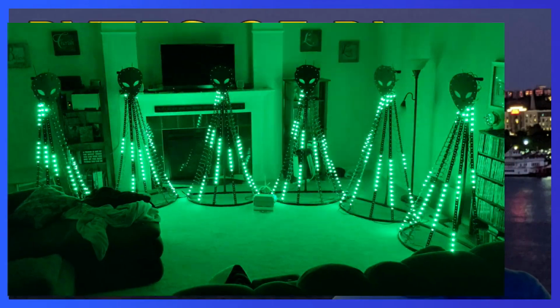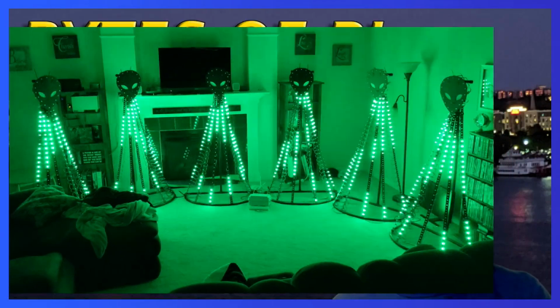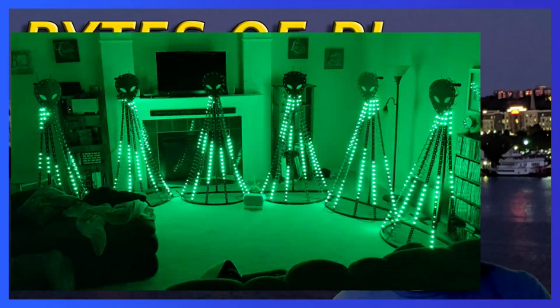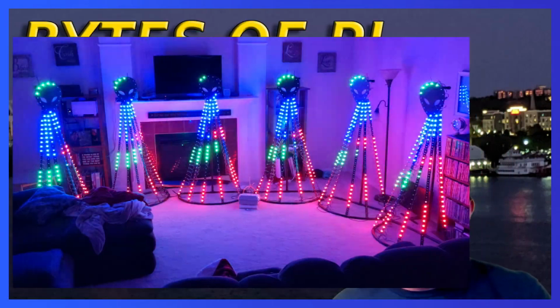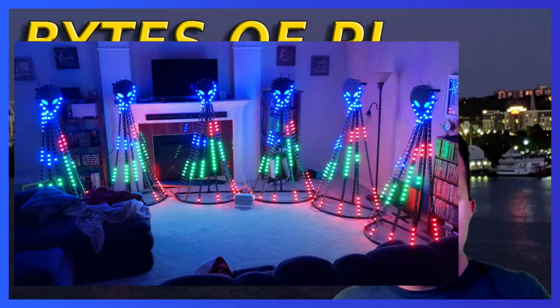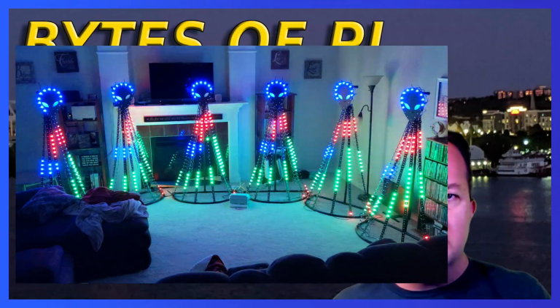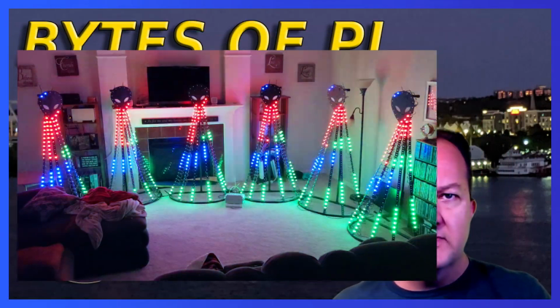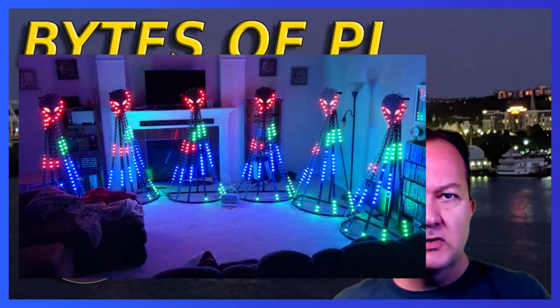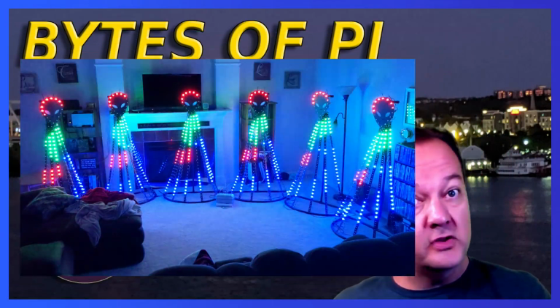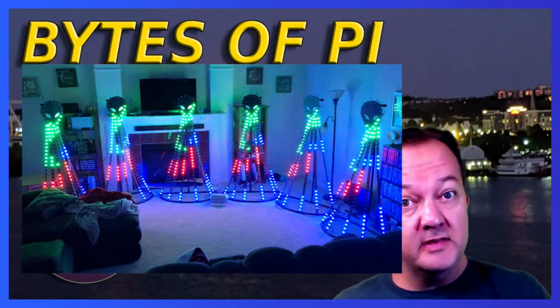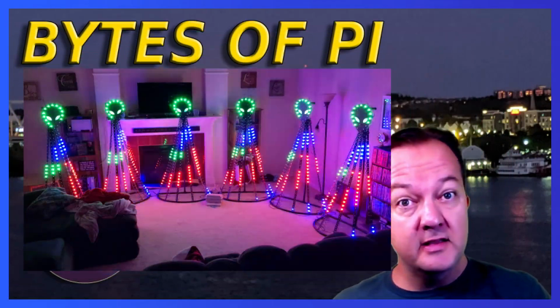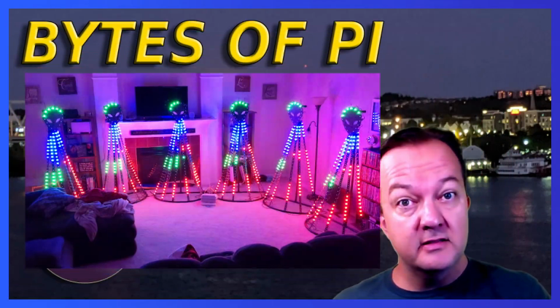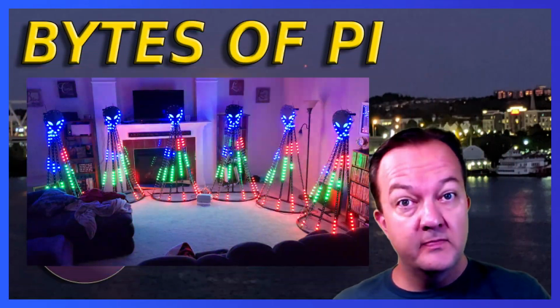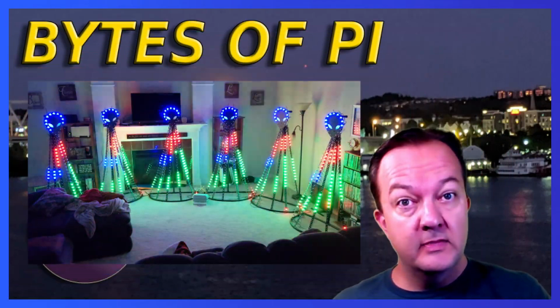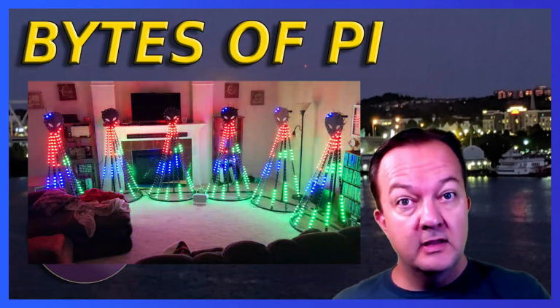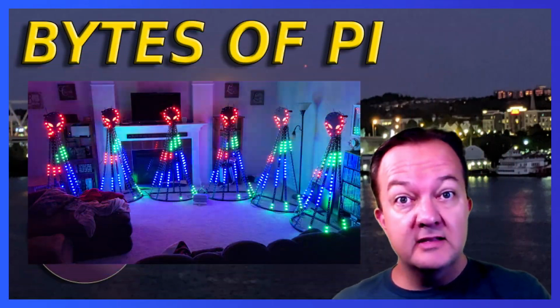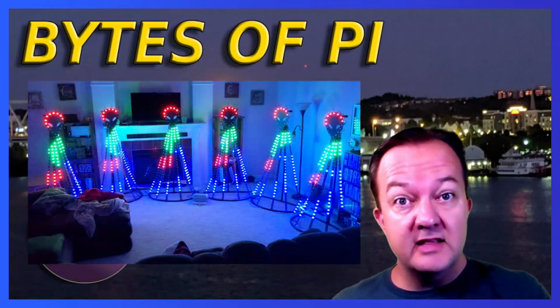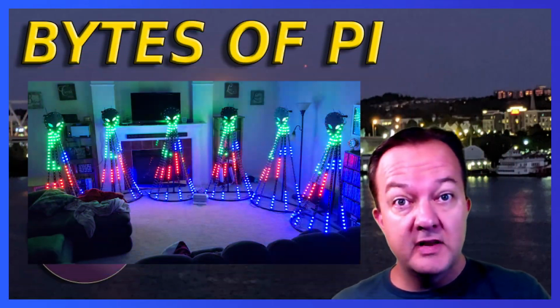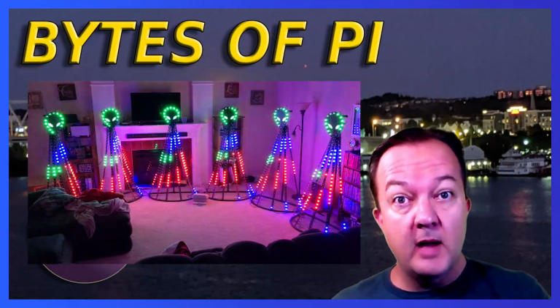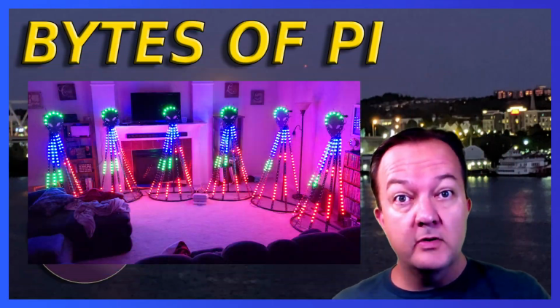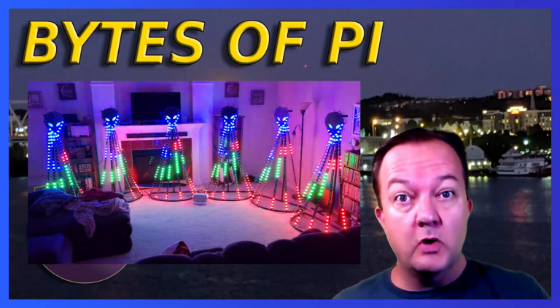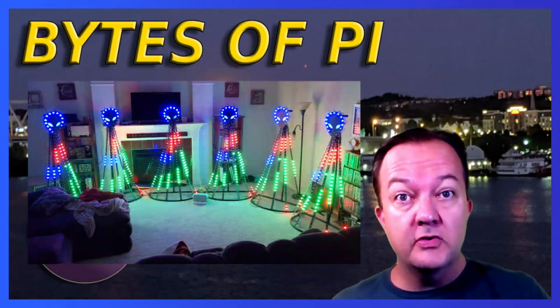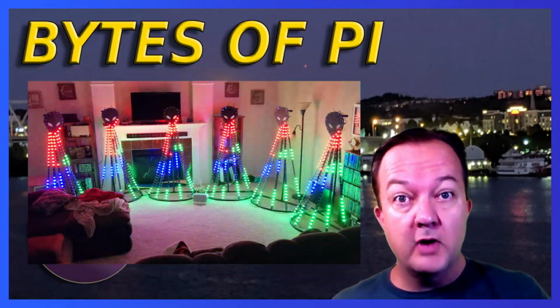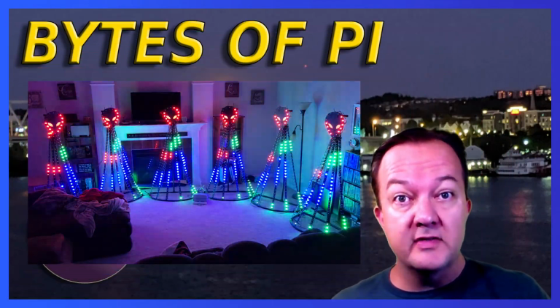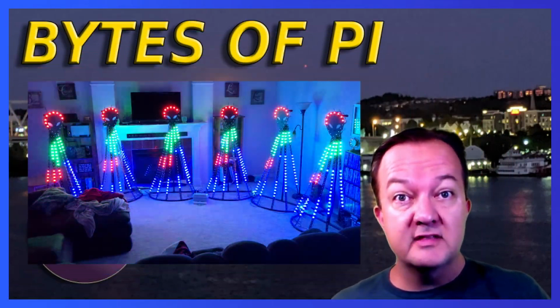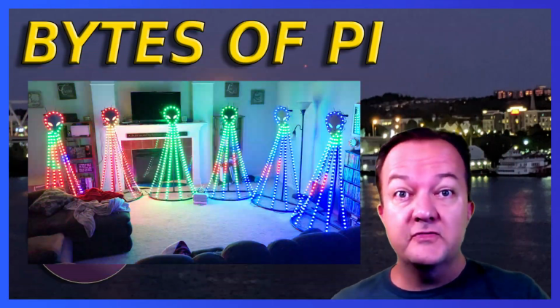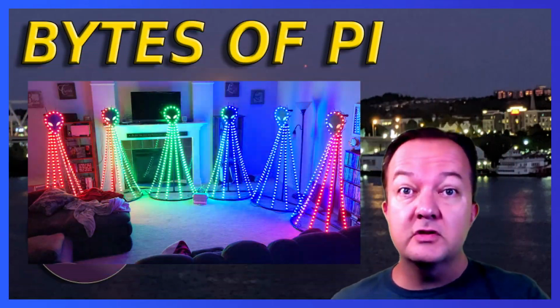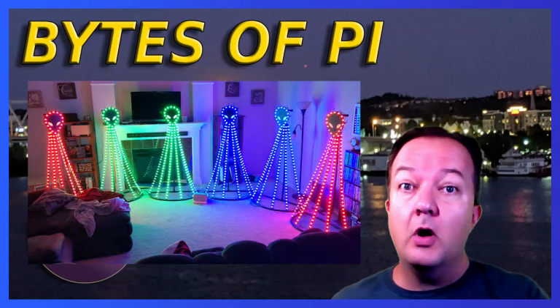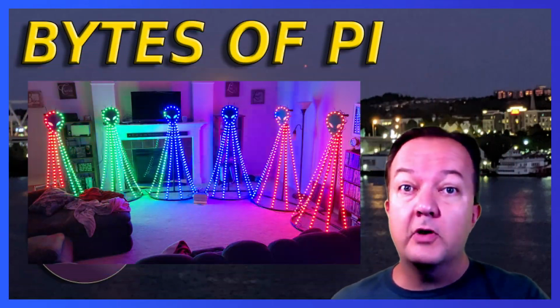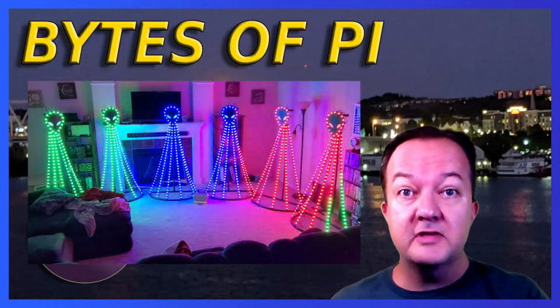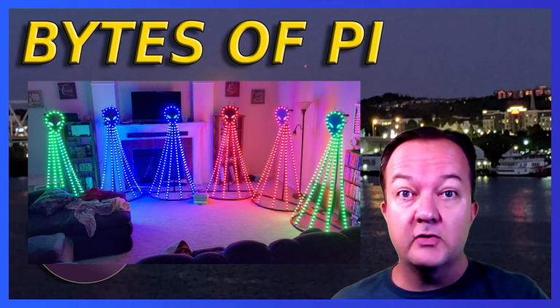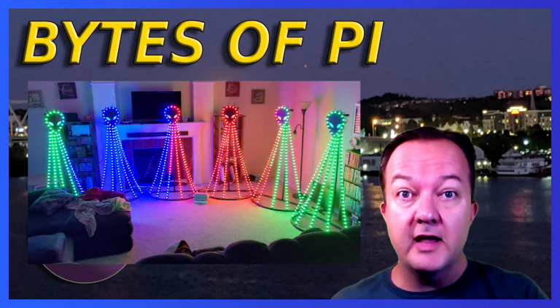Tree aliens? Christmas aliens? In today's video I'm going to walk you through how these six-foot-tall props got created.